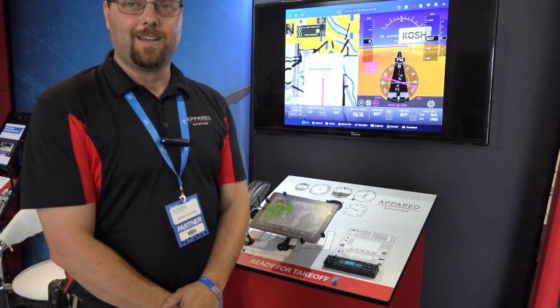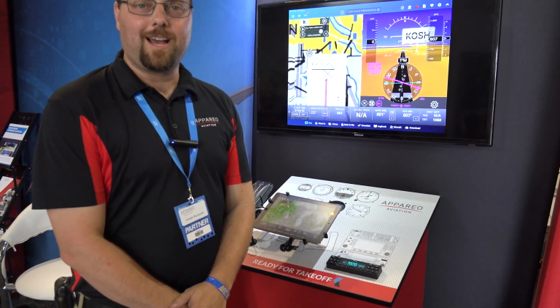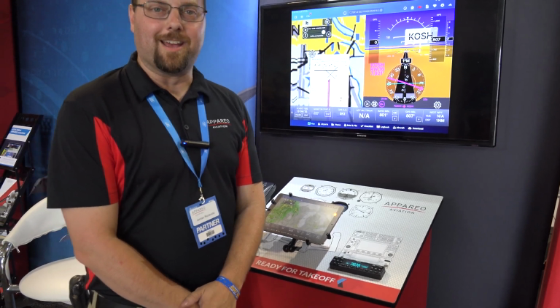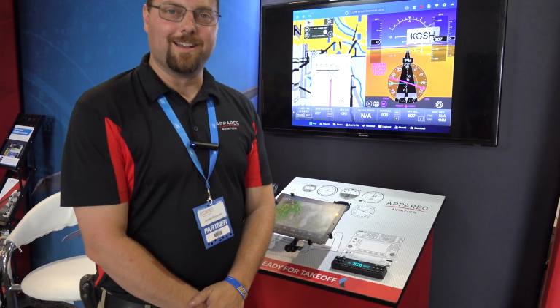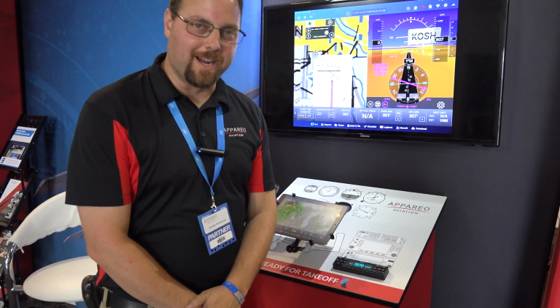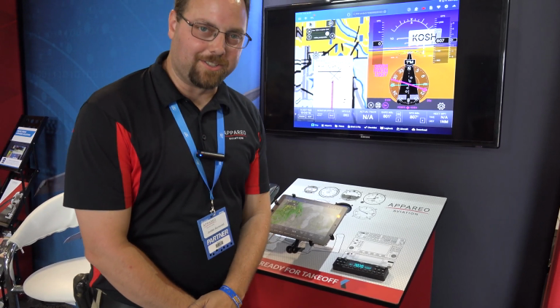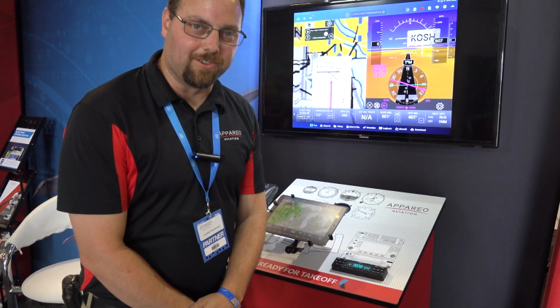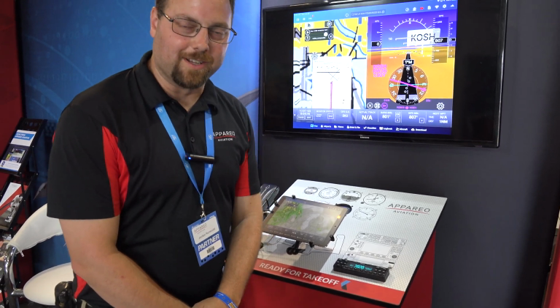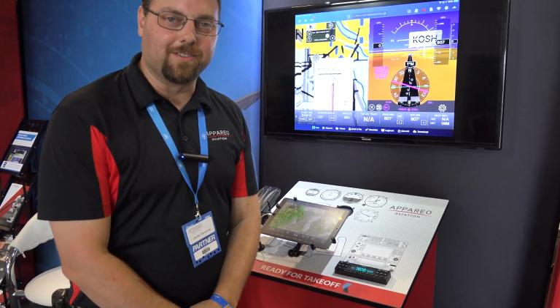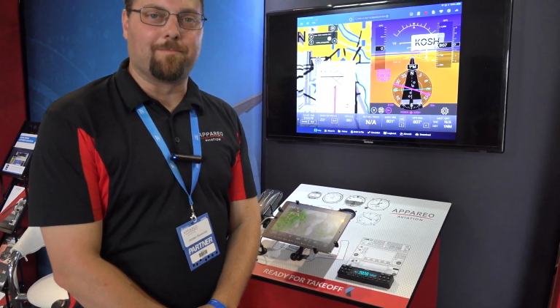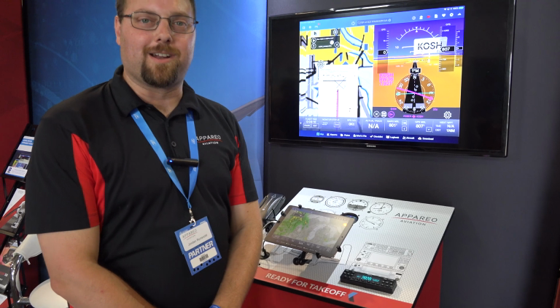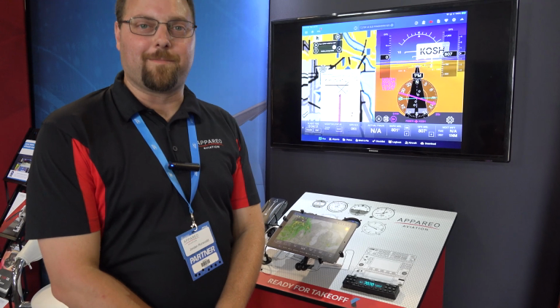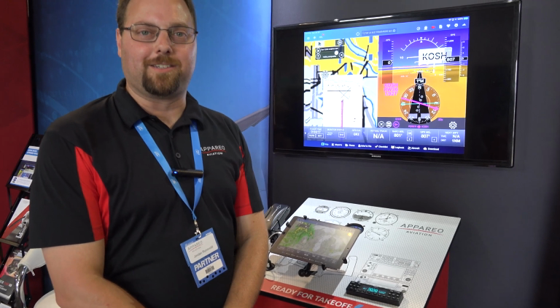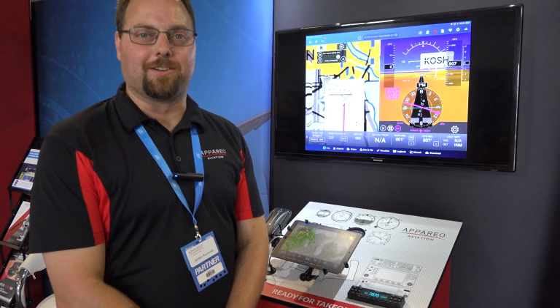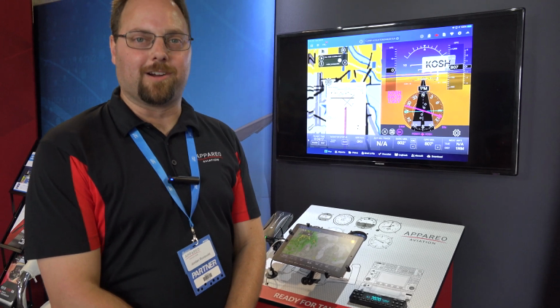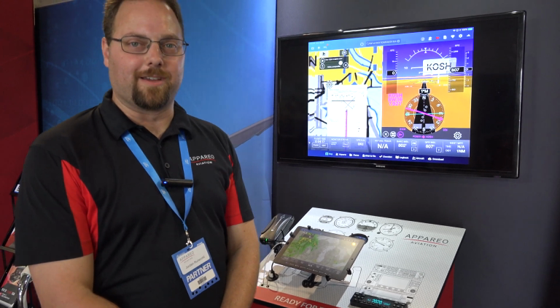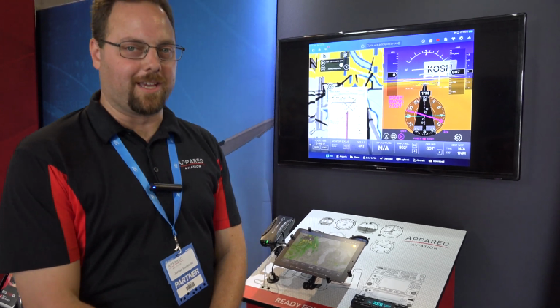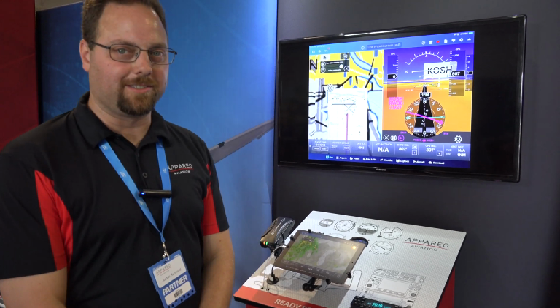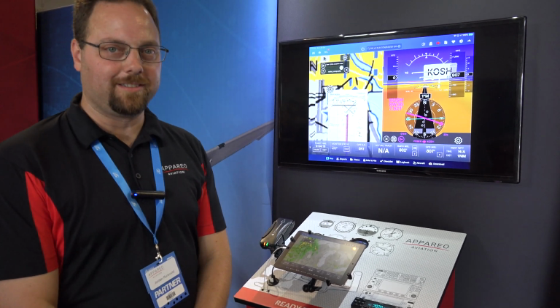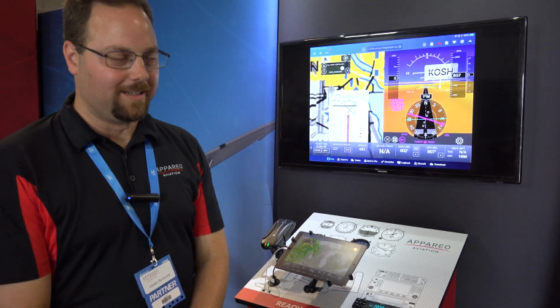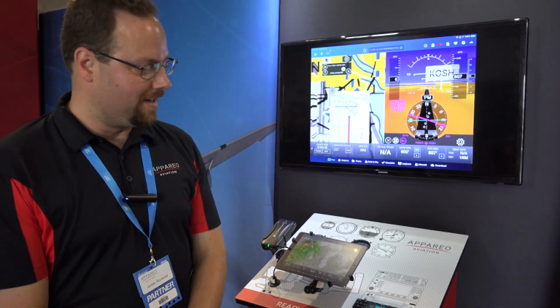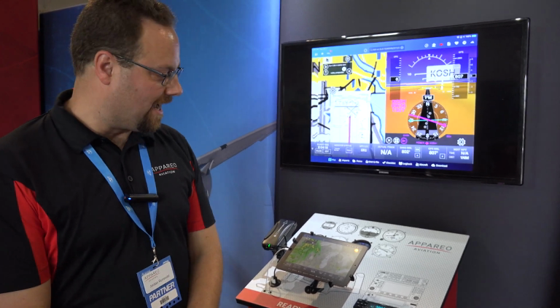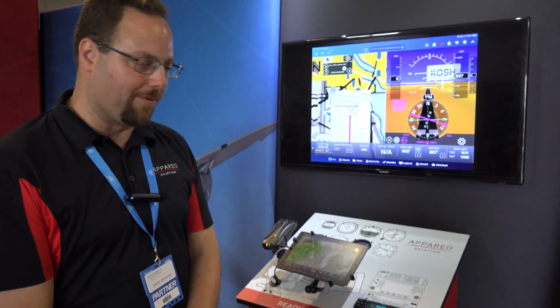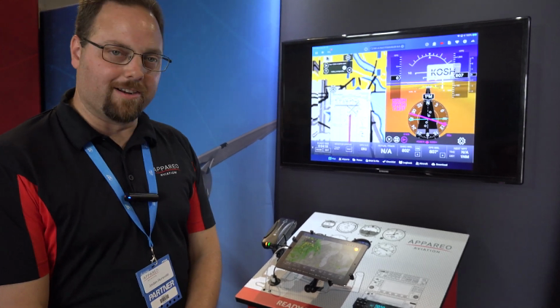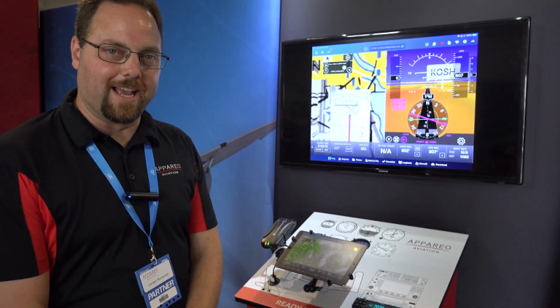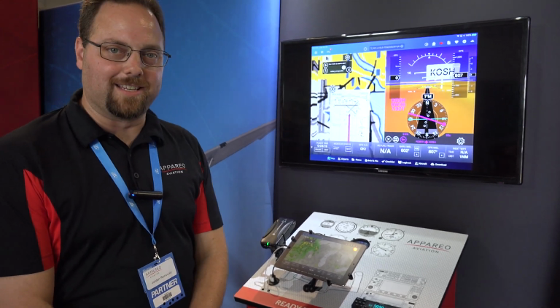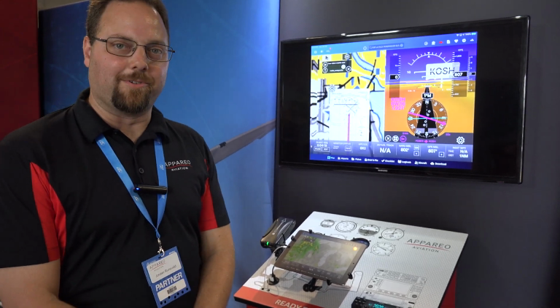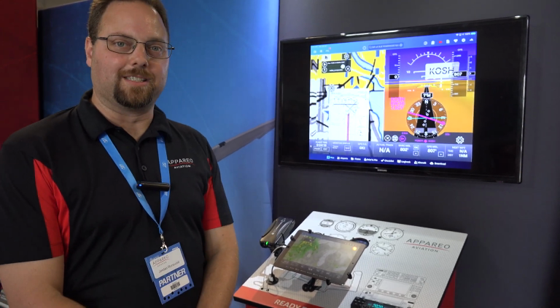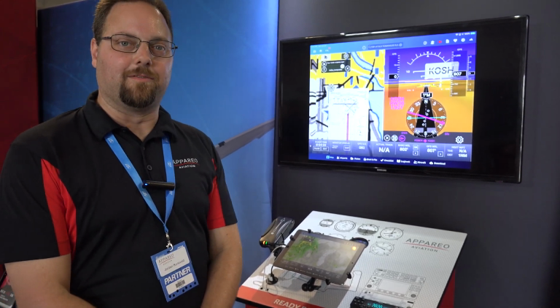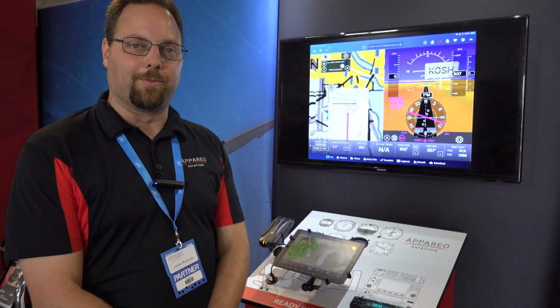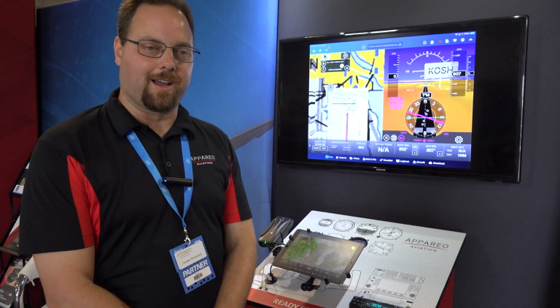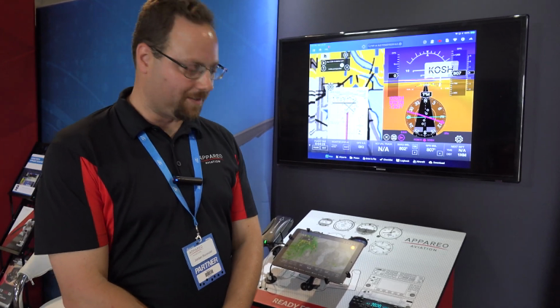Hi, my name is Jordan Runzel. I'm product manager at Aparo Aviation. We're here today demoing some of our products.